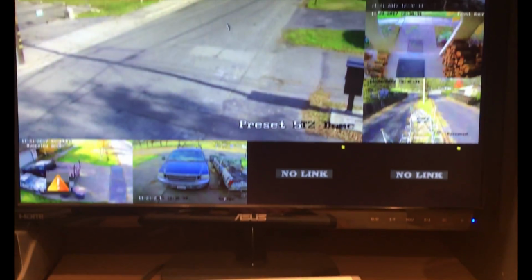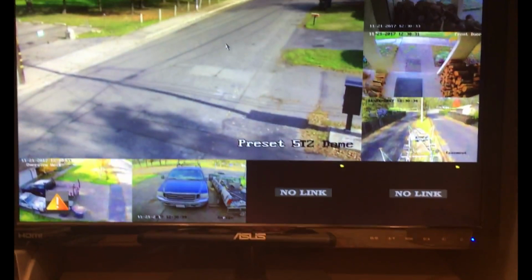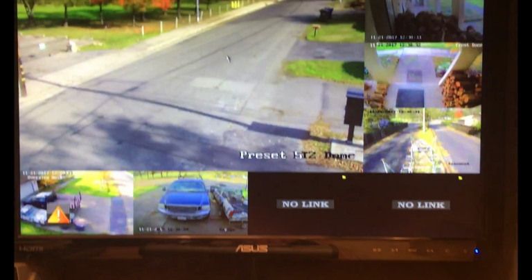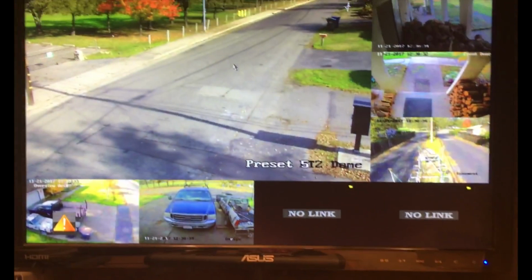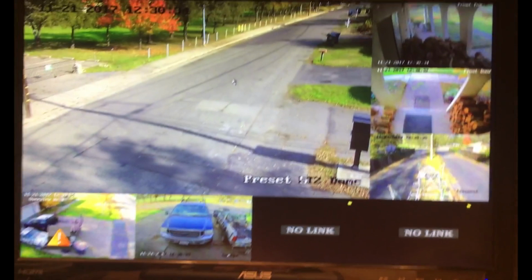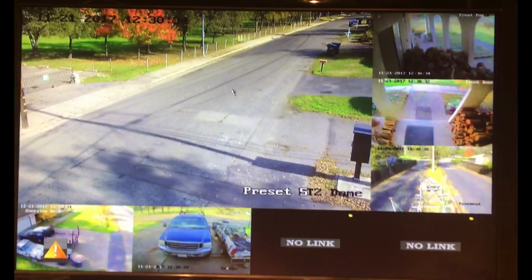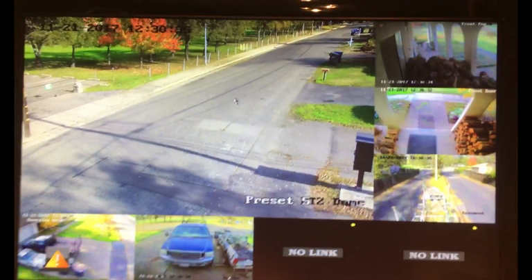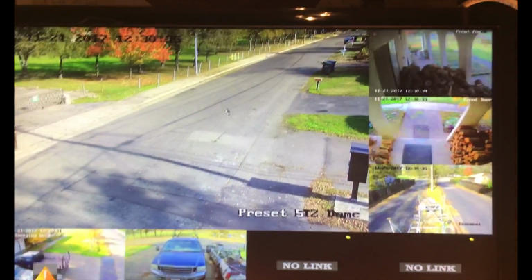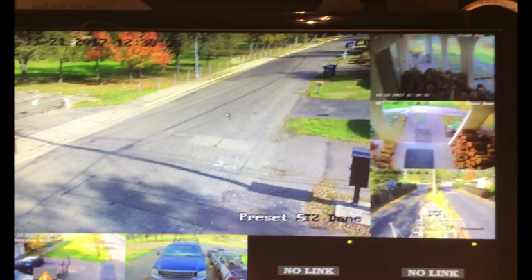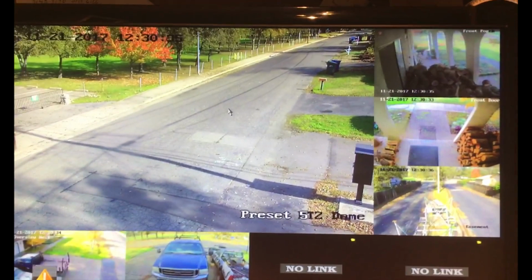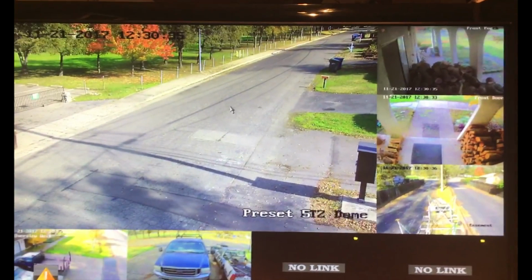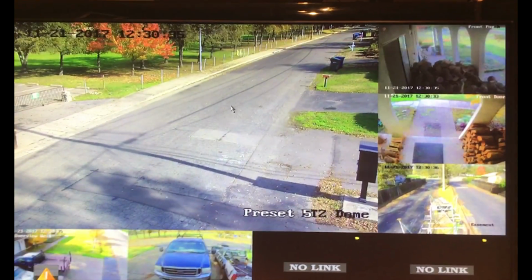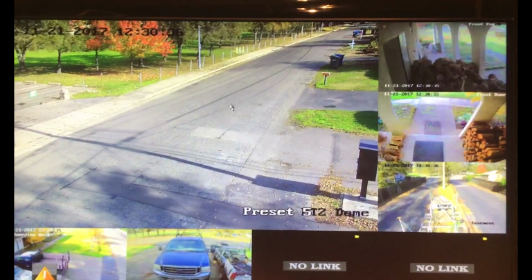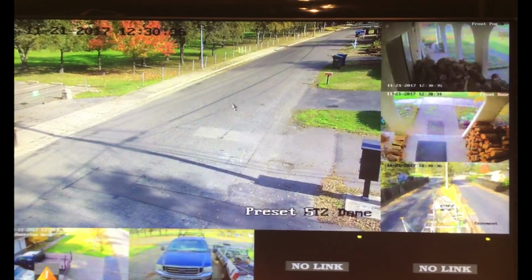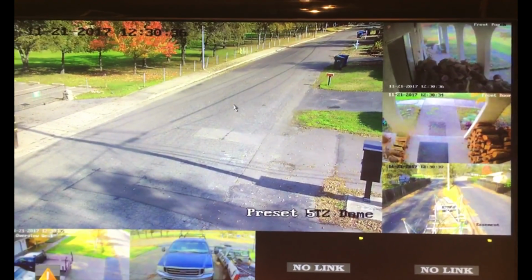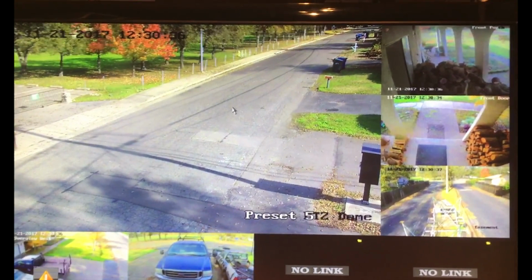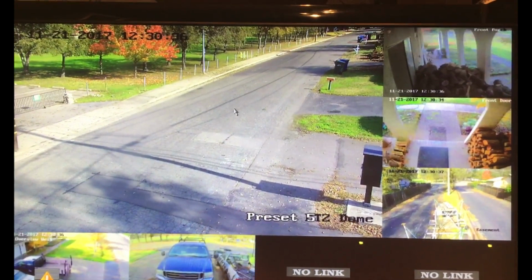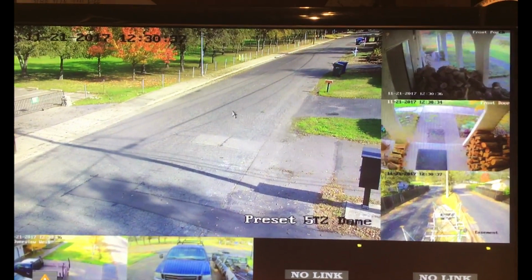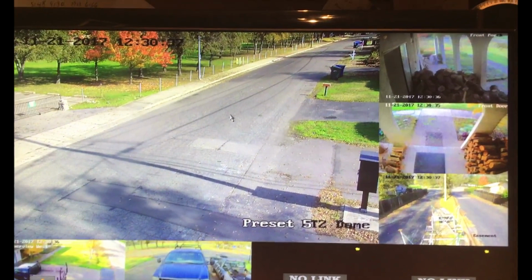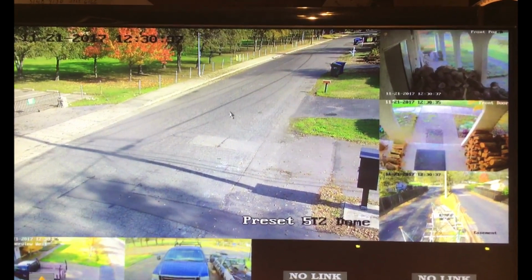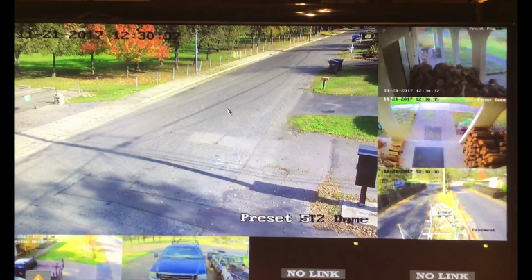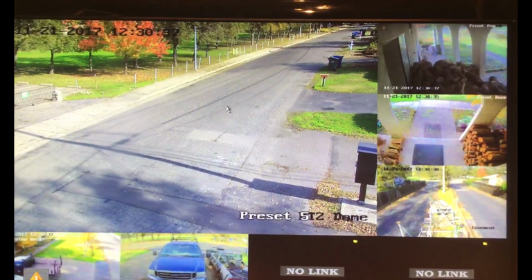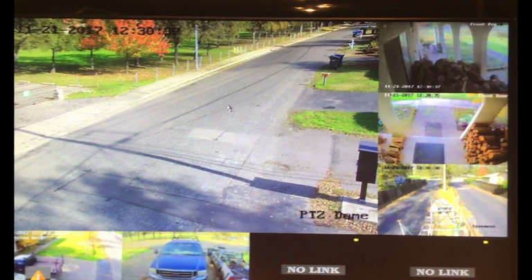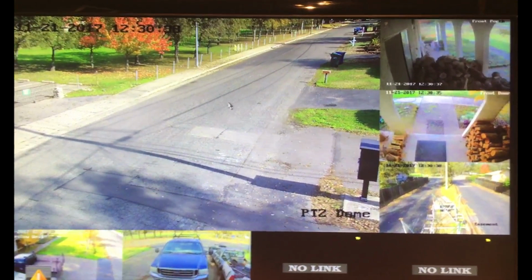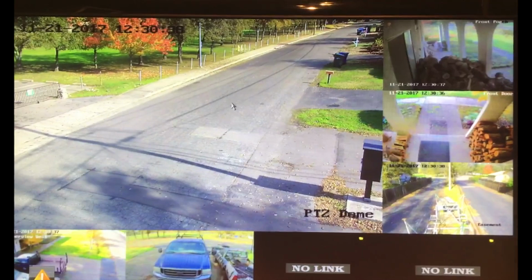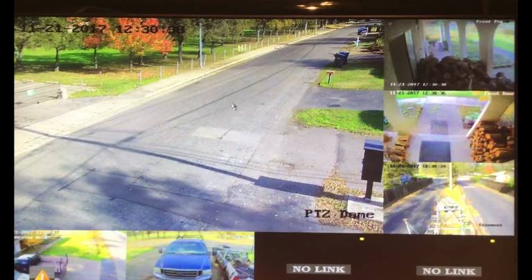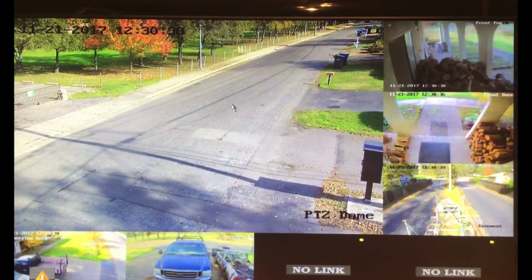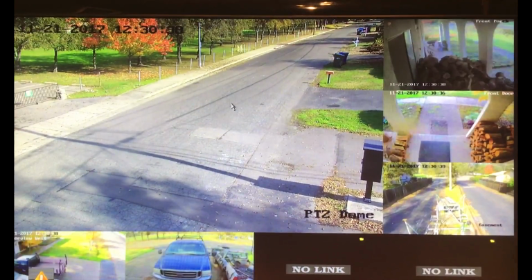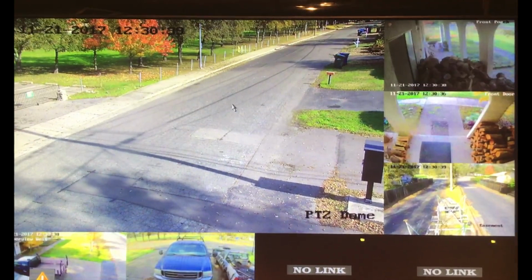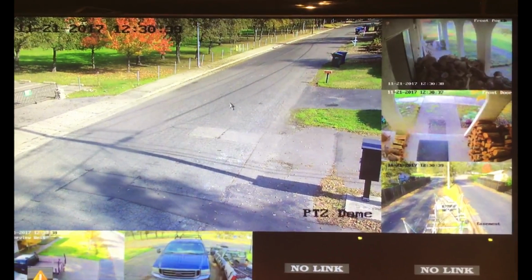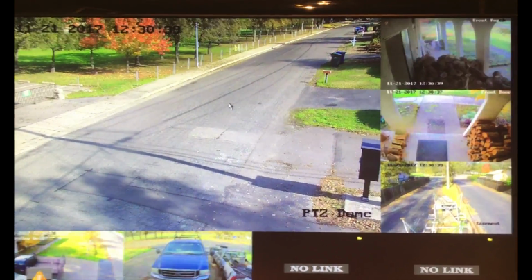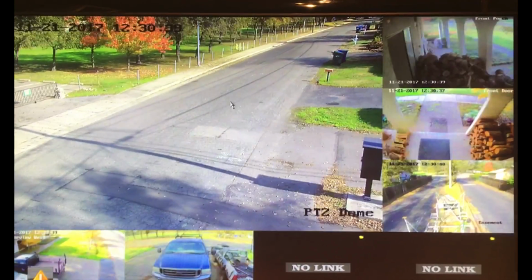We don't know what the deal is, but there is a bug and an issue that Hikvision needs to address.